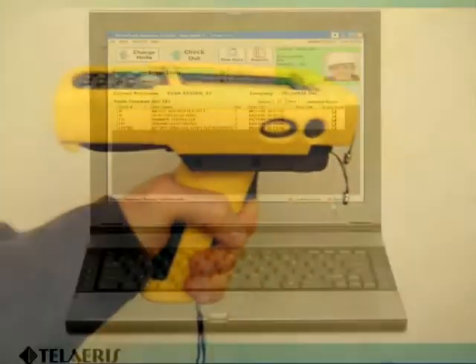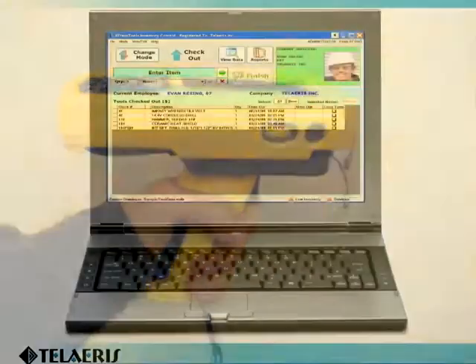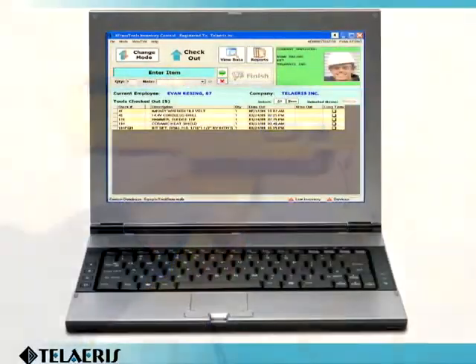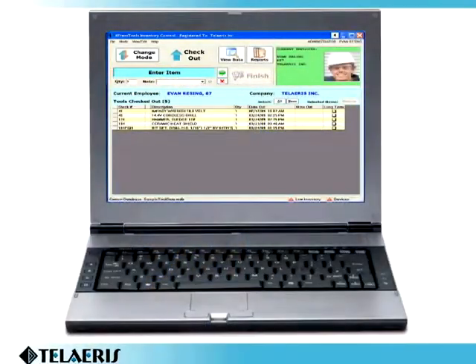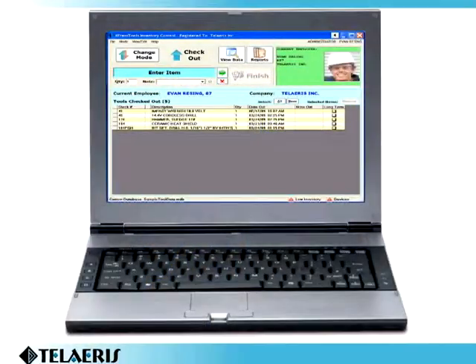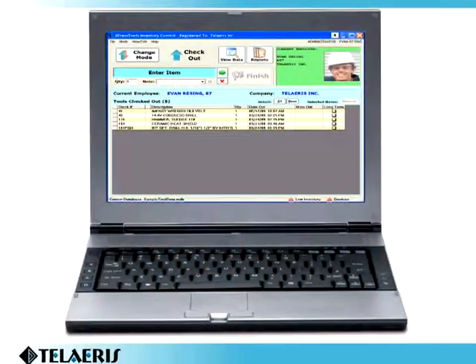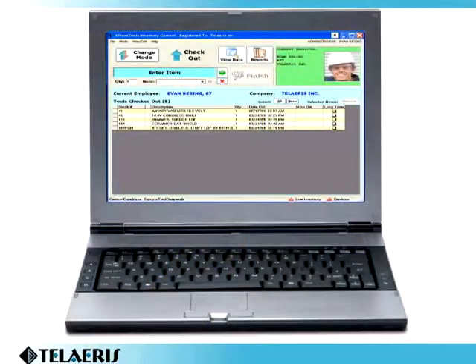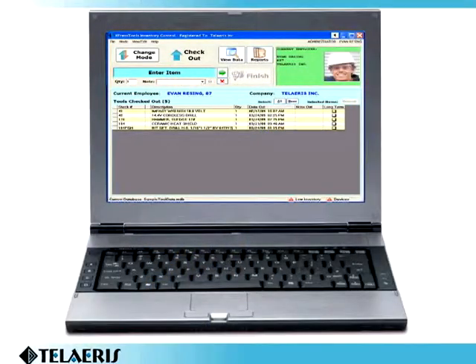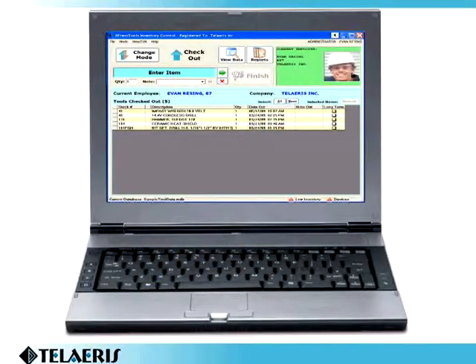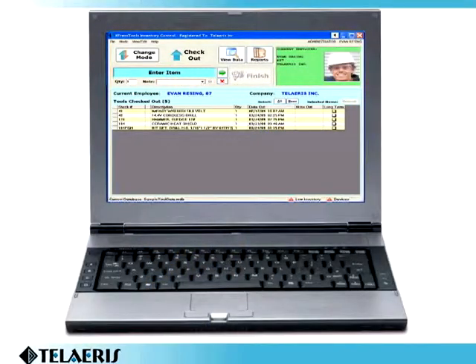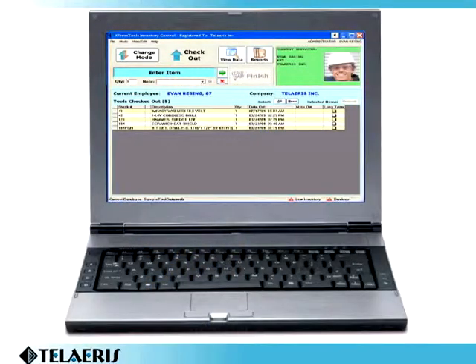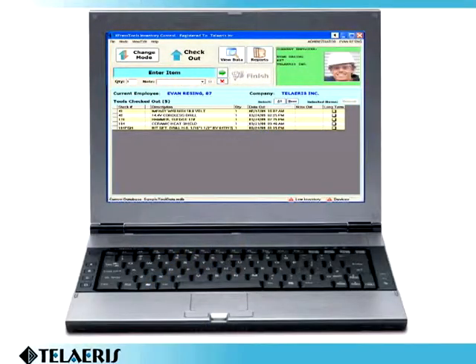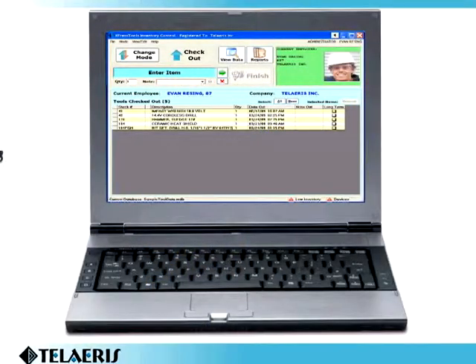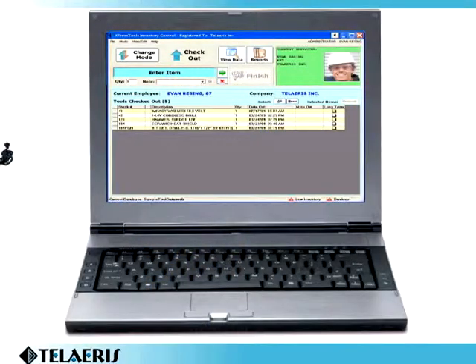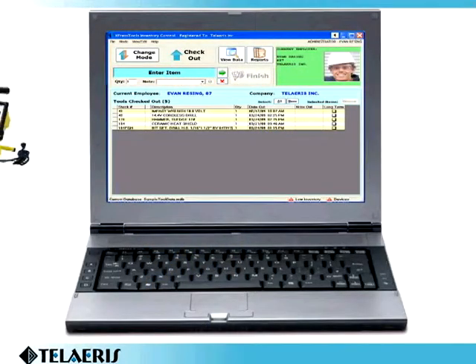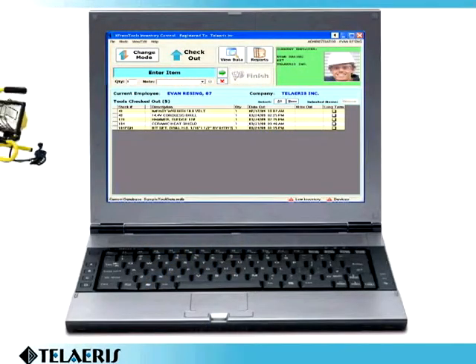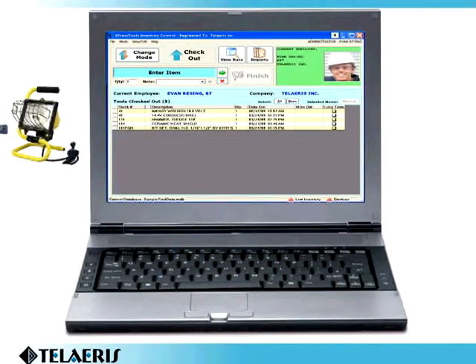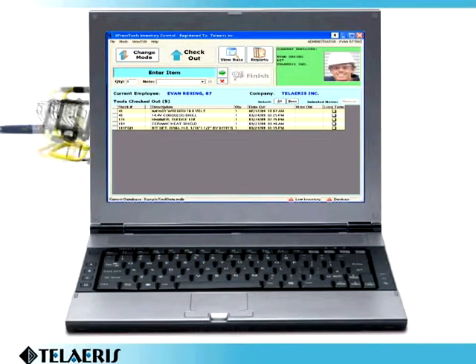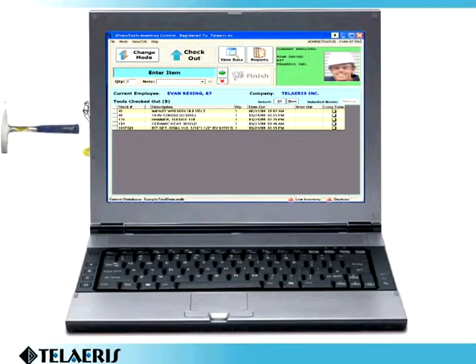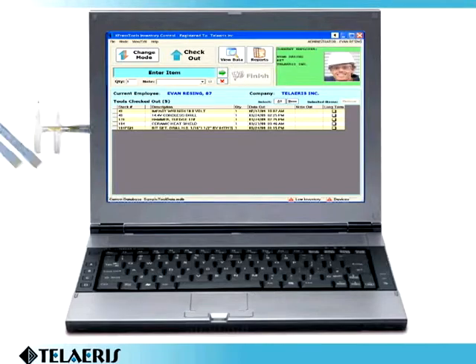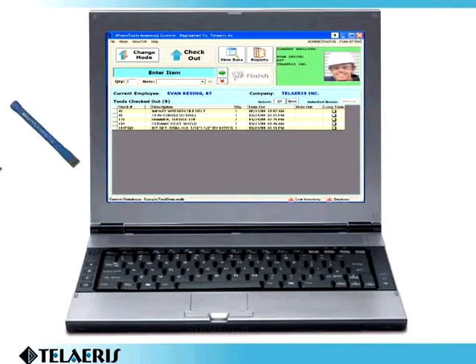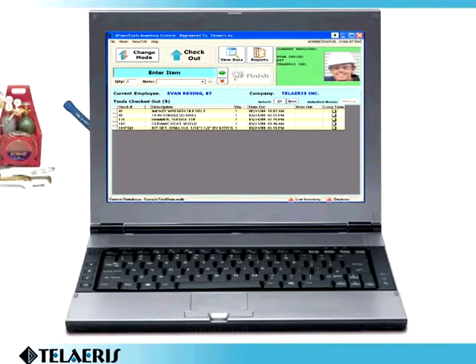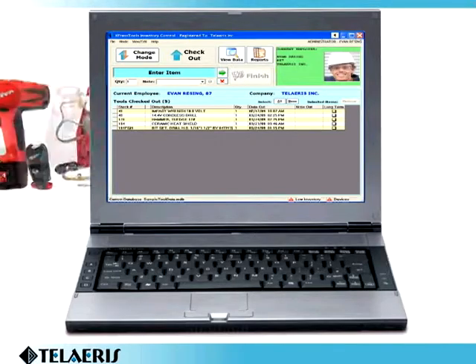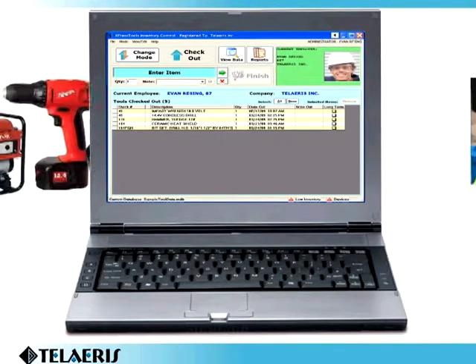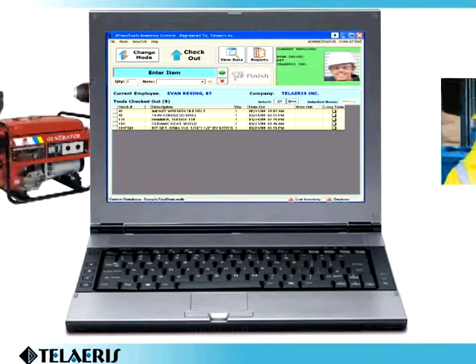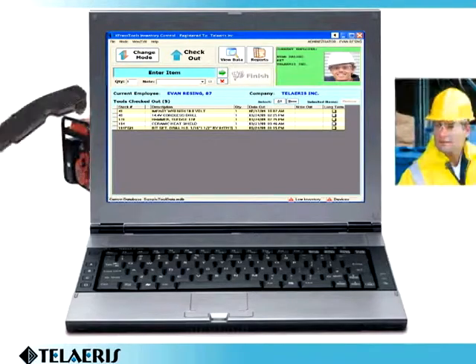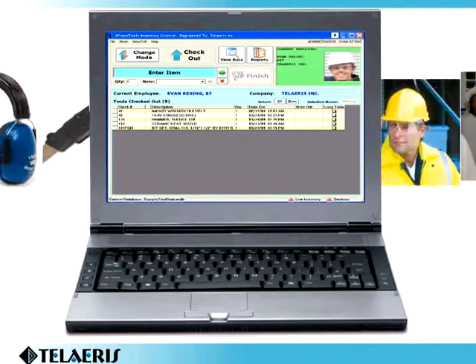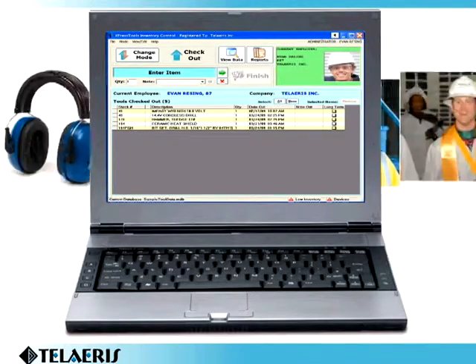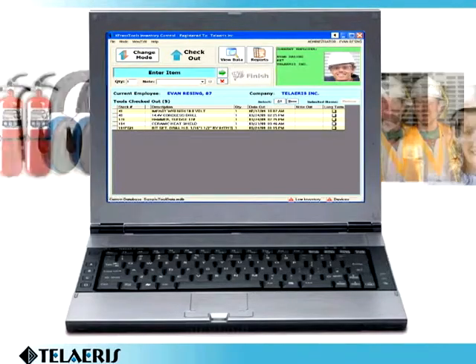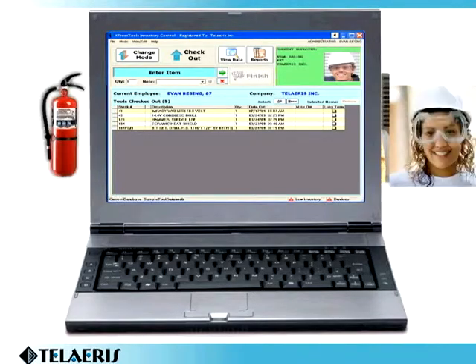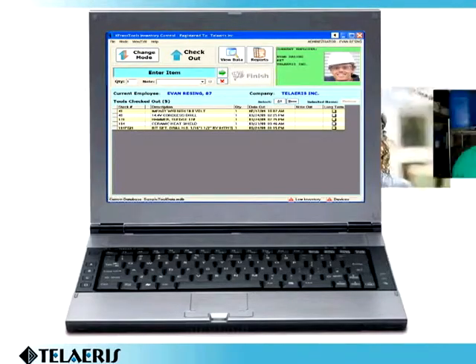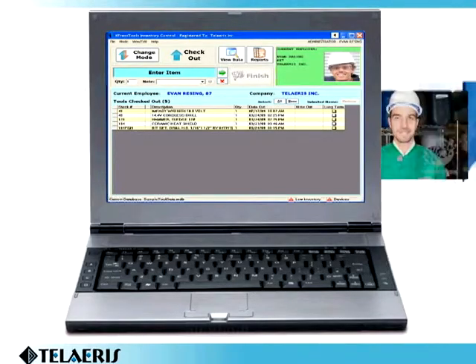Express Tools is designed for simple implementation, allowing for your existing inventory and employee data to be imported.